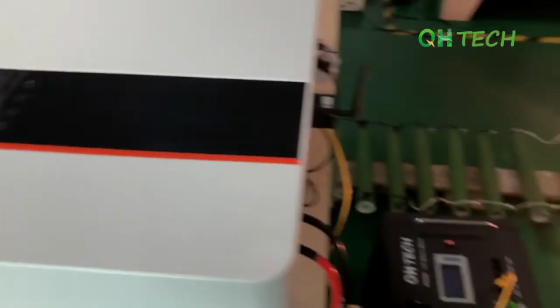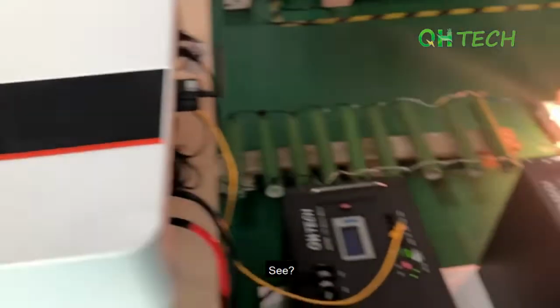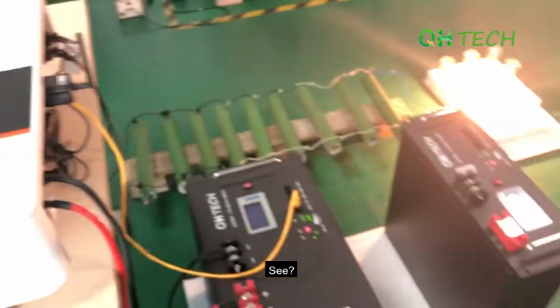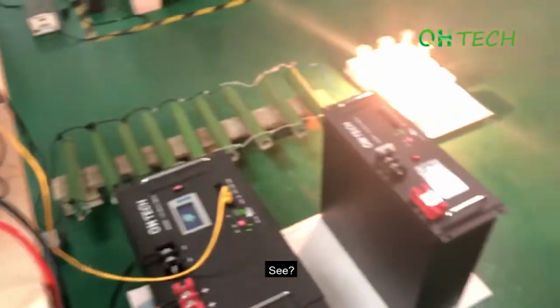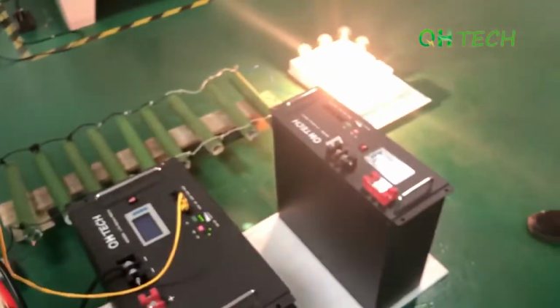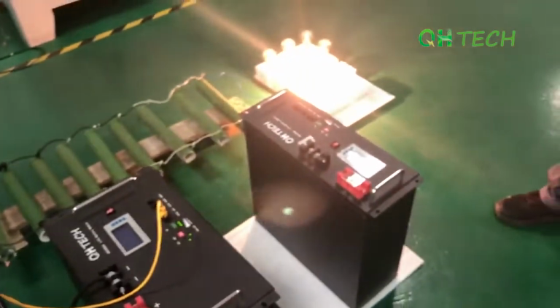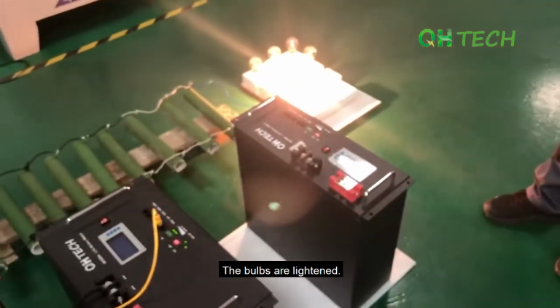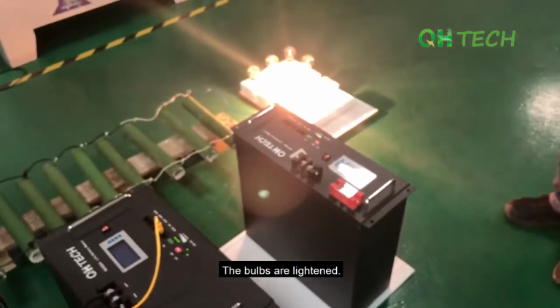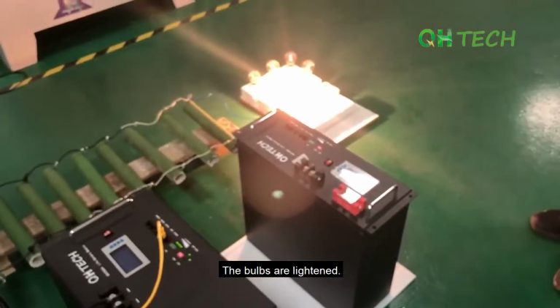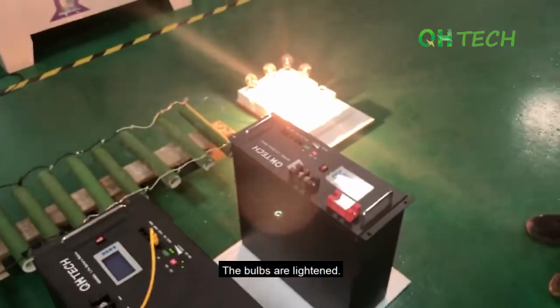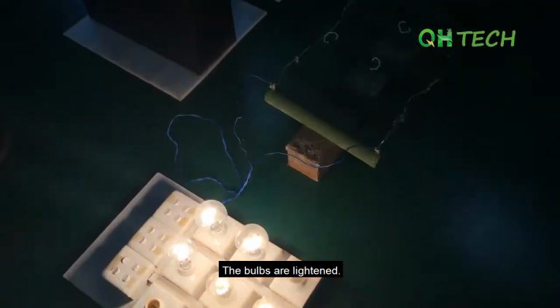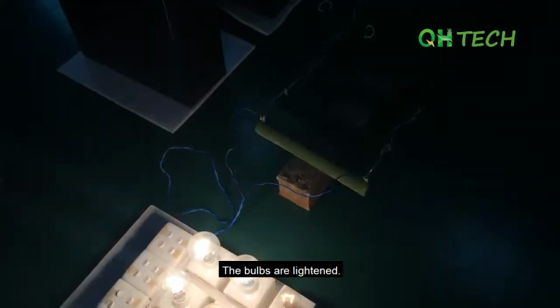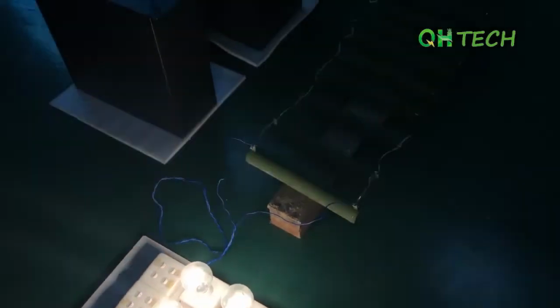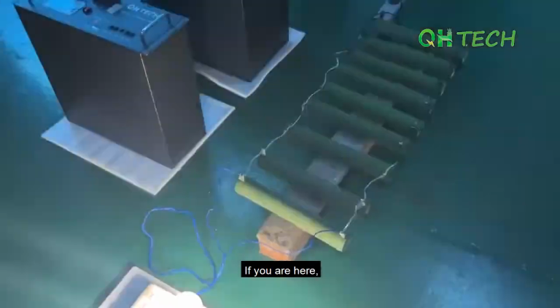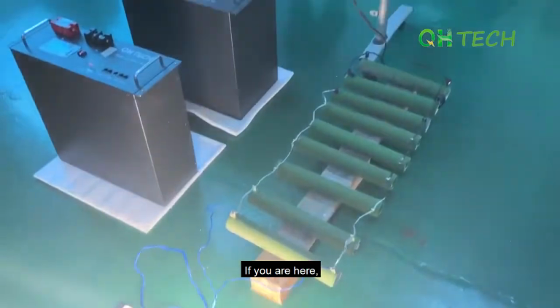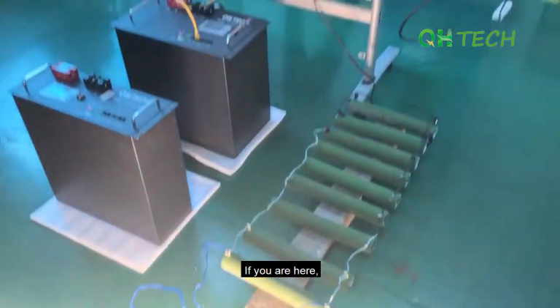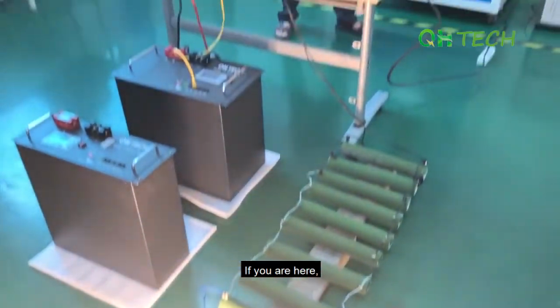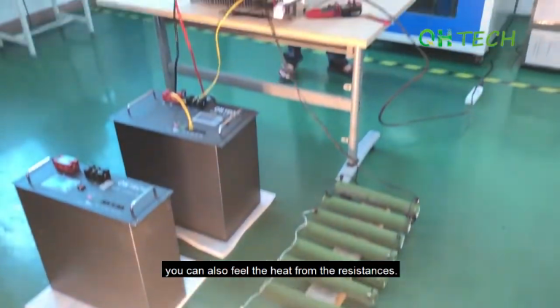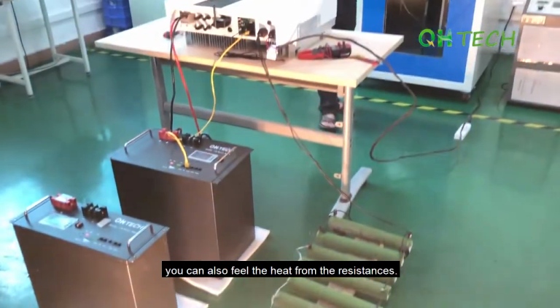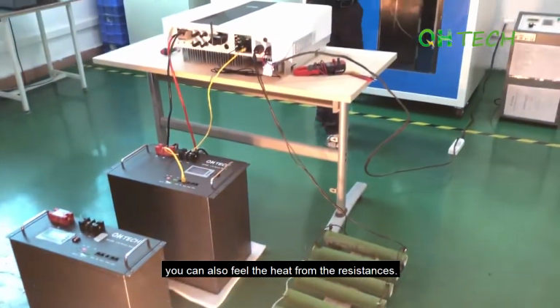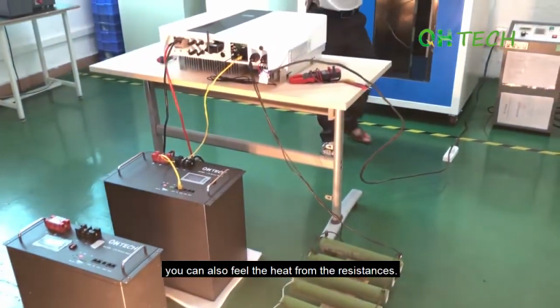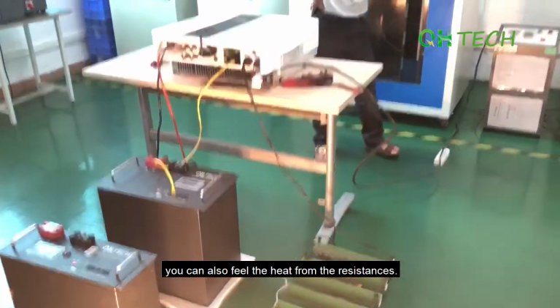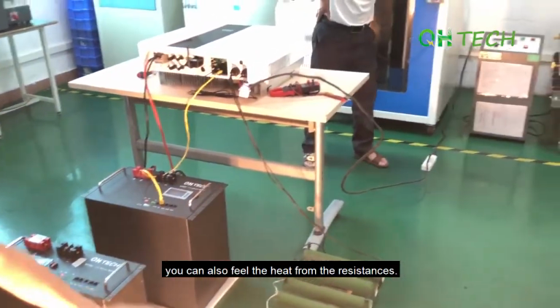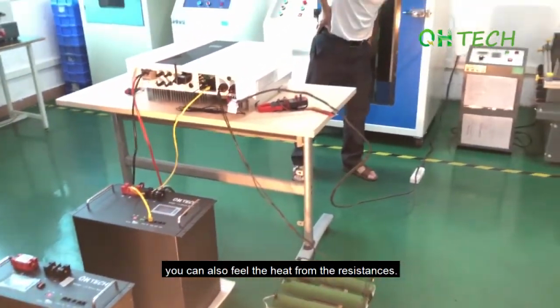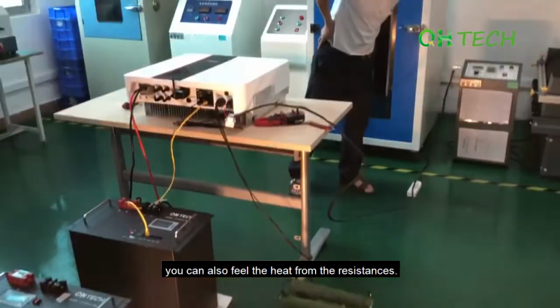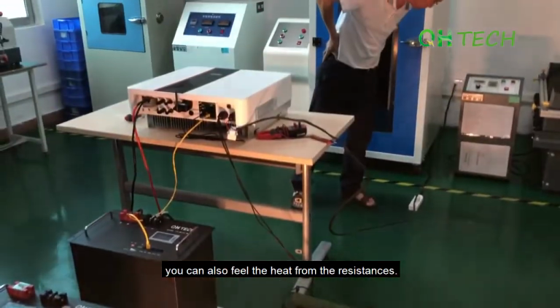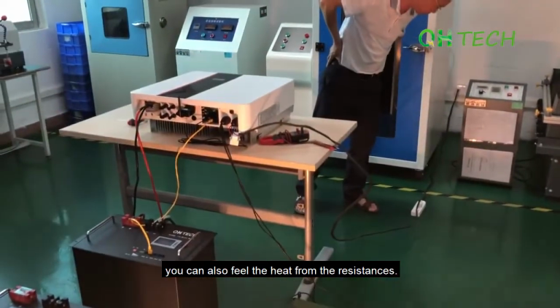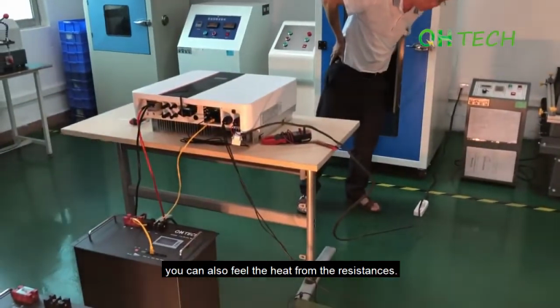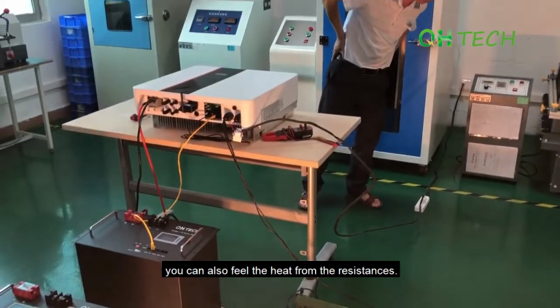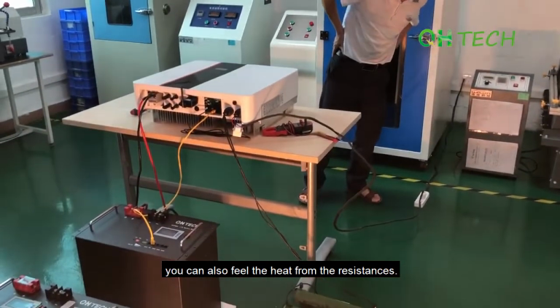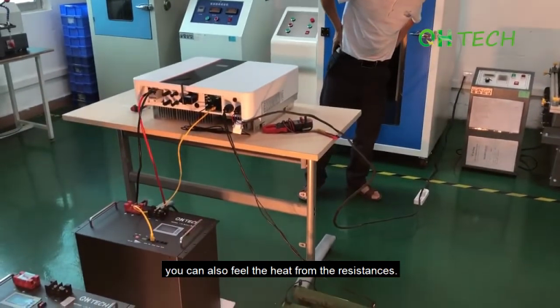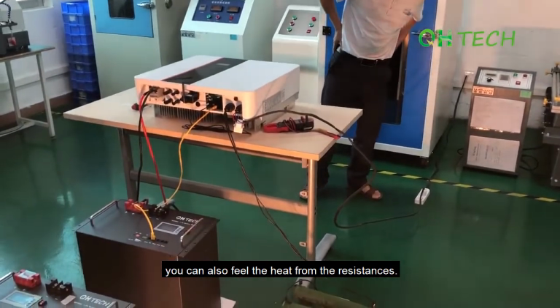See? The bulbs are lit up. If you are here, you can also feel the heat from the resistances.